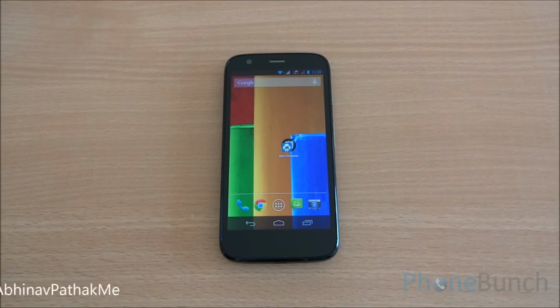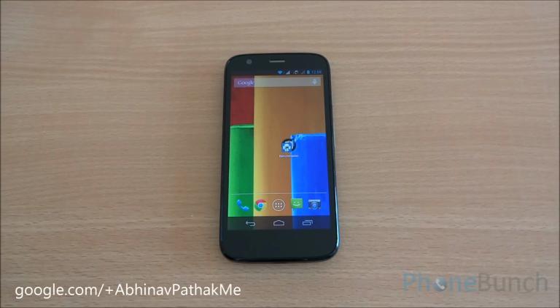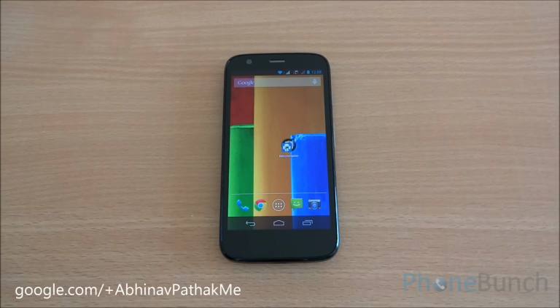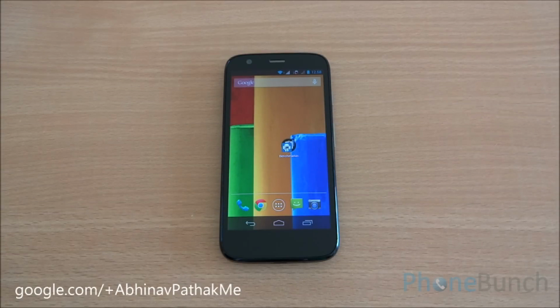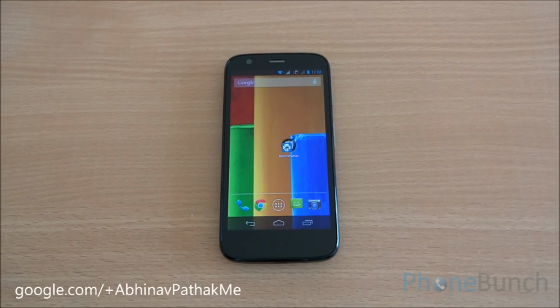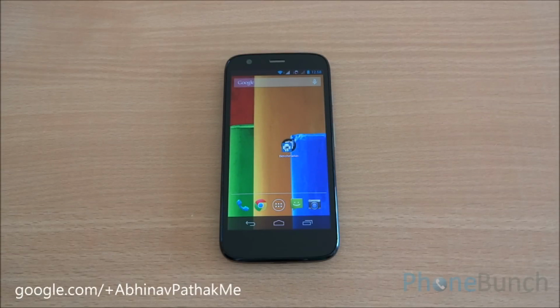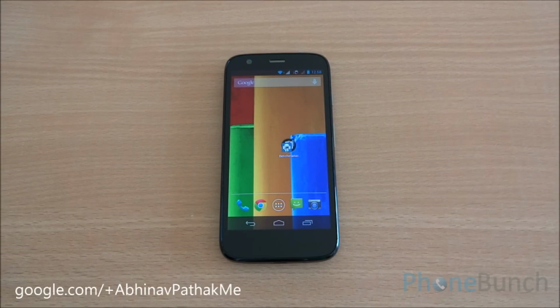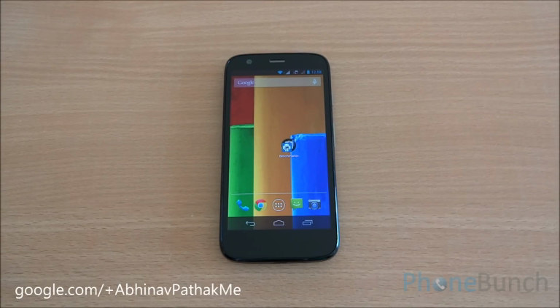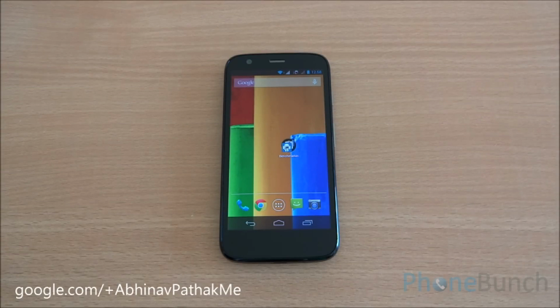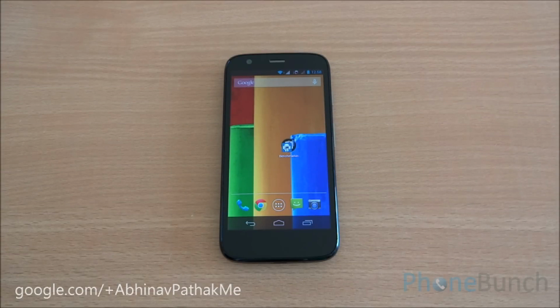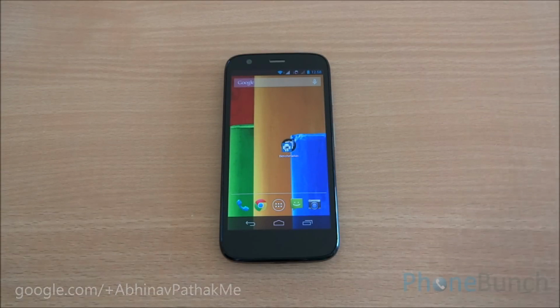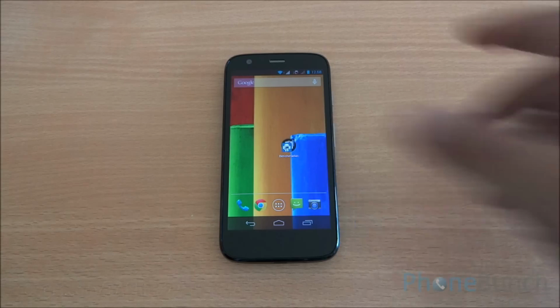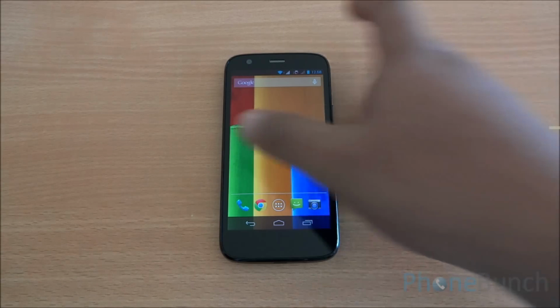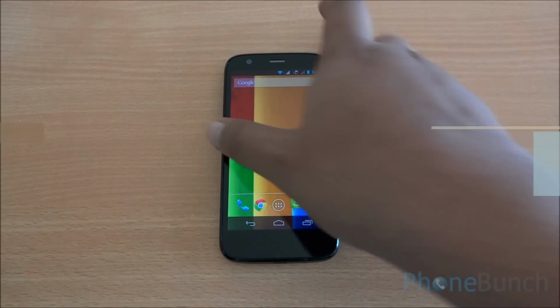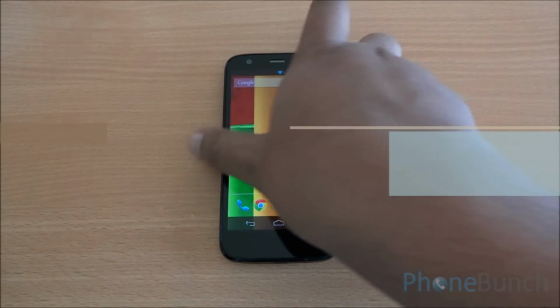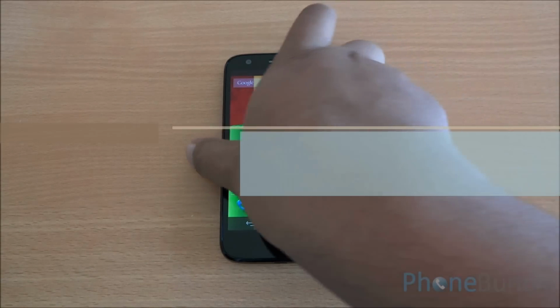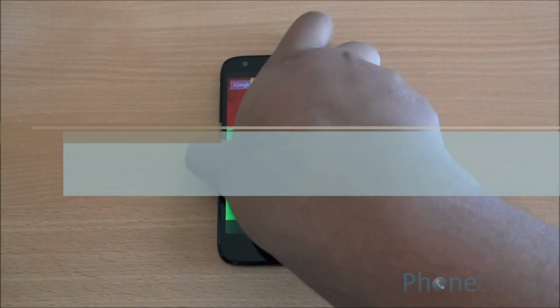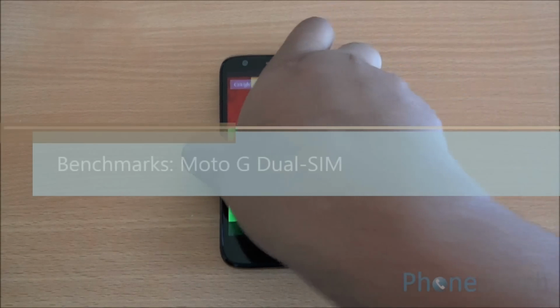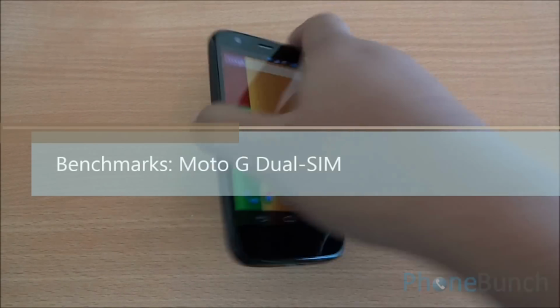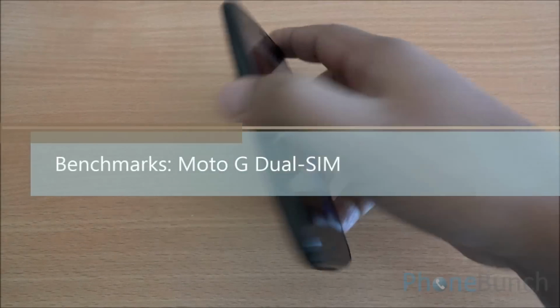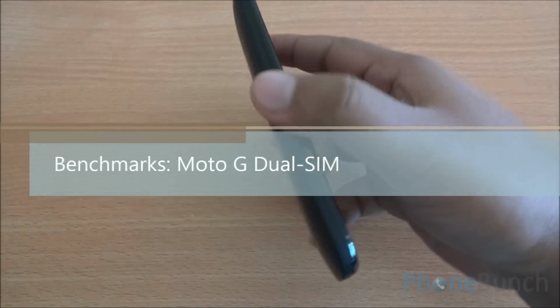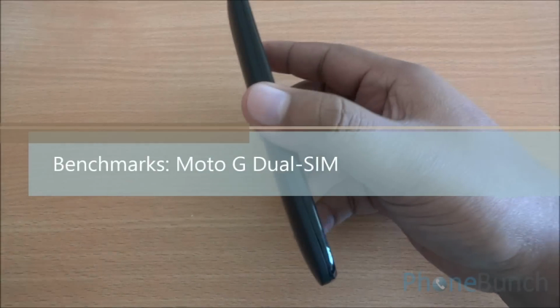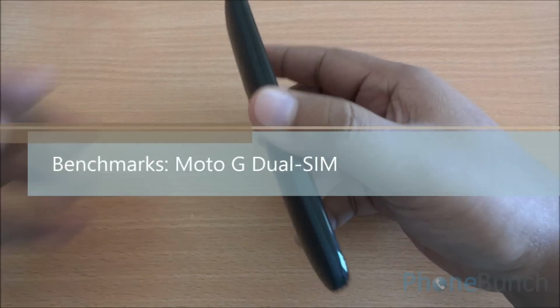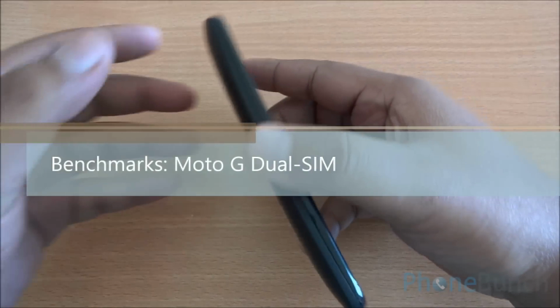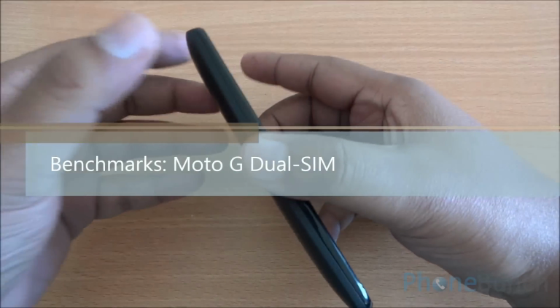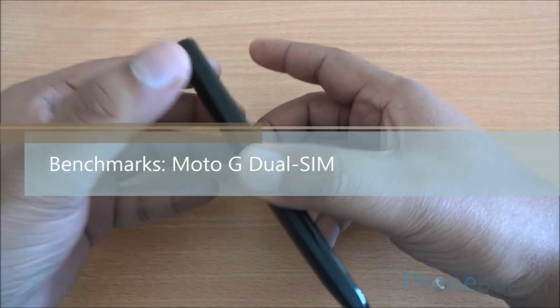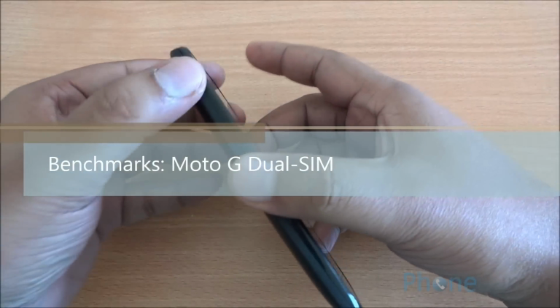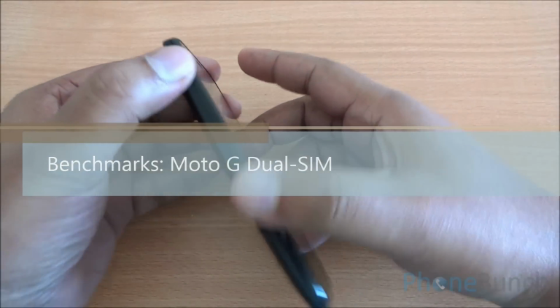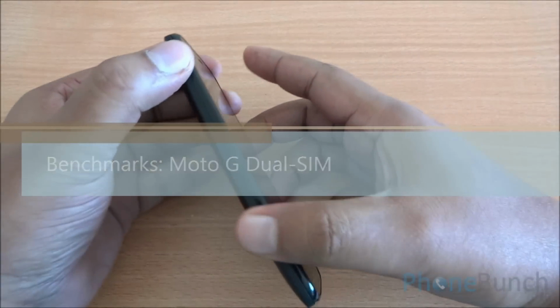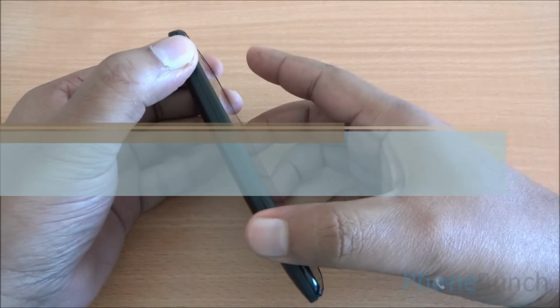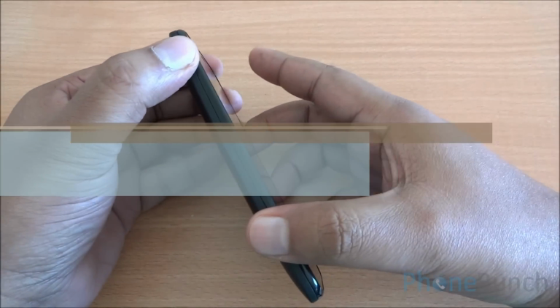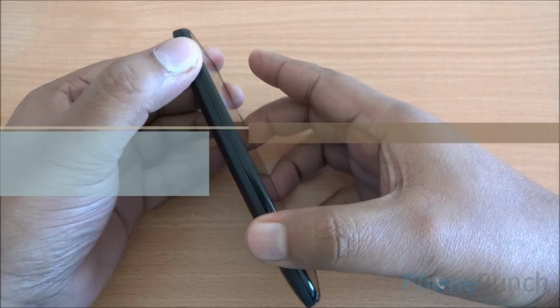Hello everyone, this is Avina from PhoneBunch and today we will be benchmarking the Moto G. First, let's have a look around the device.